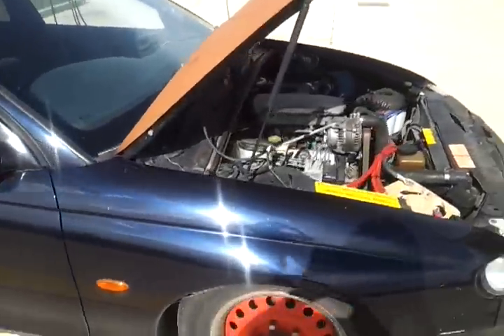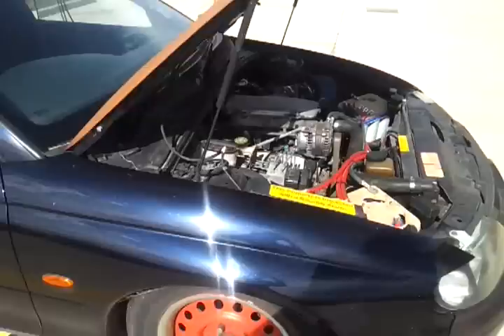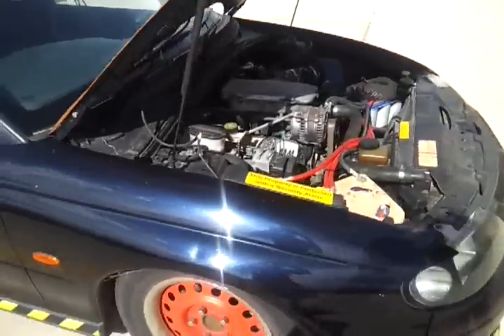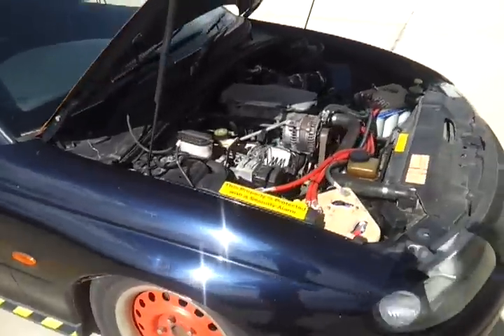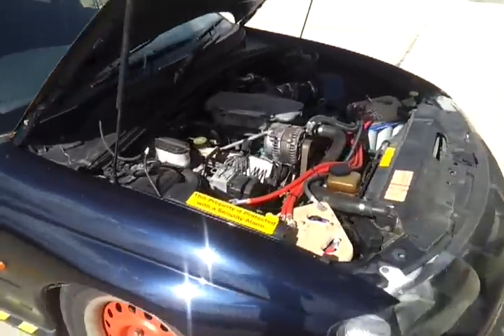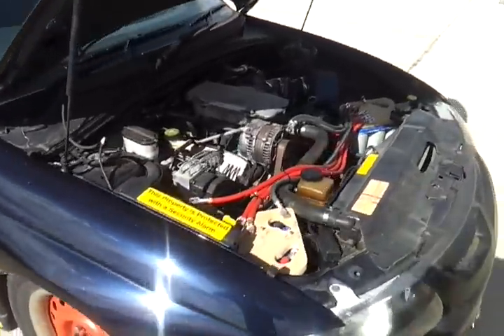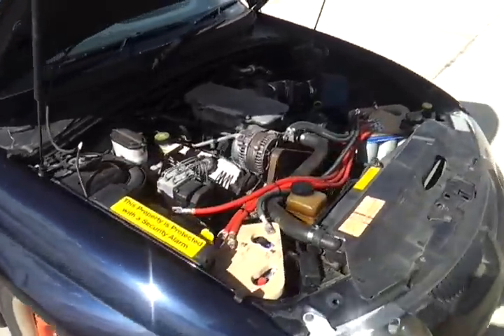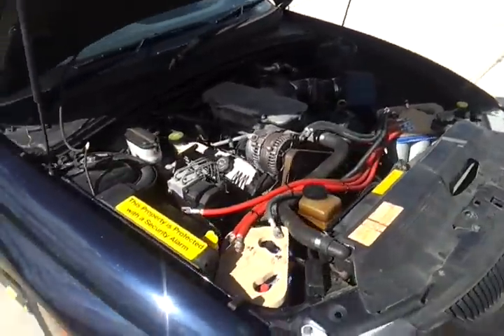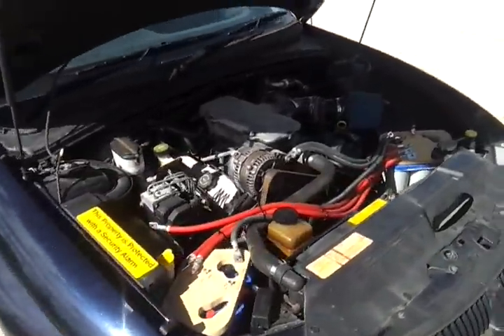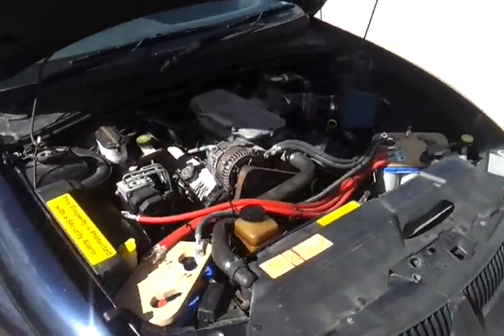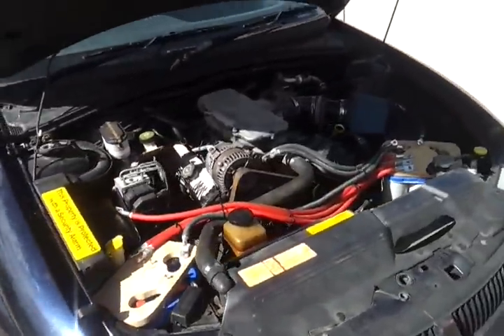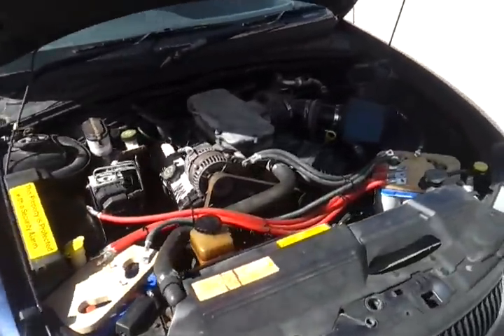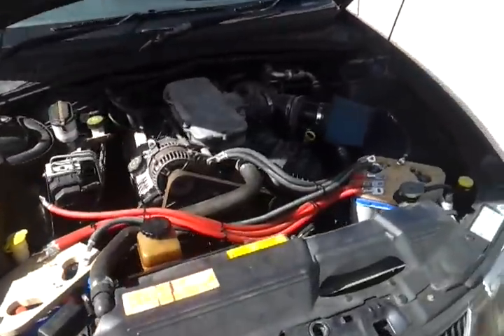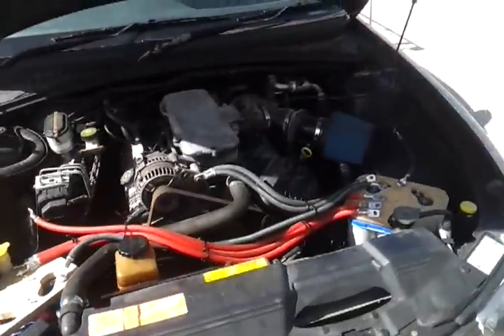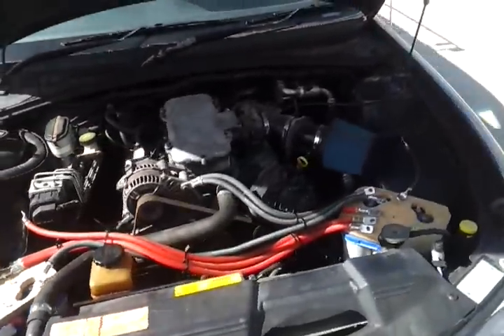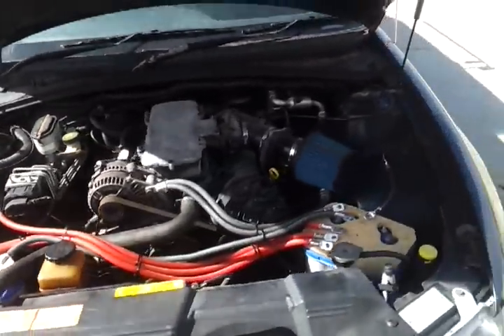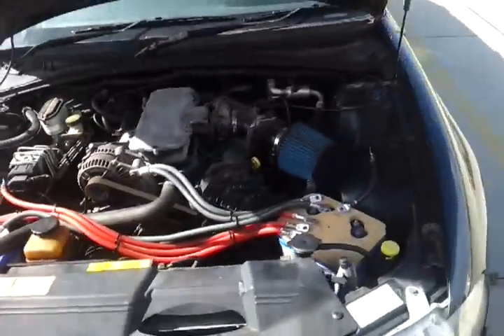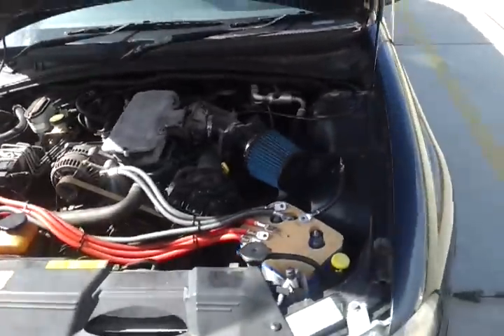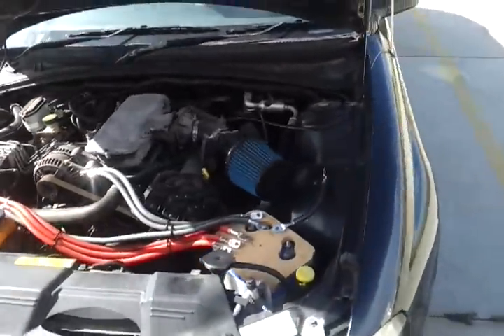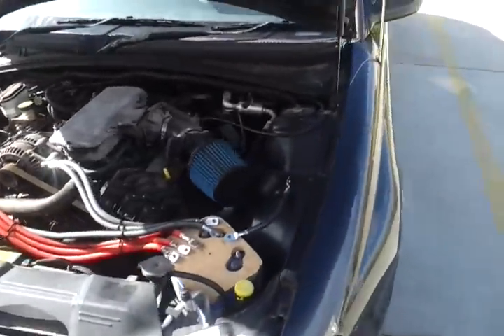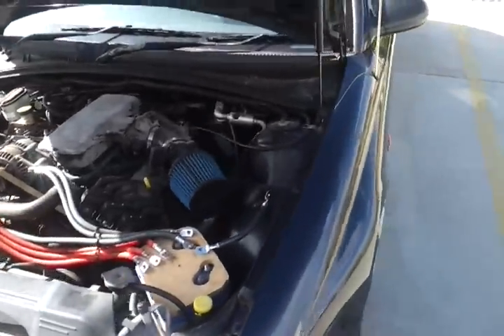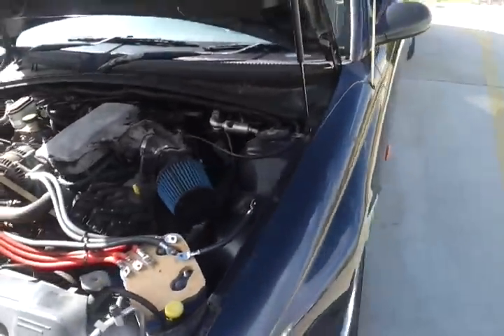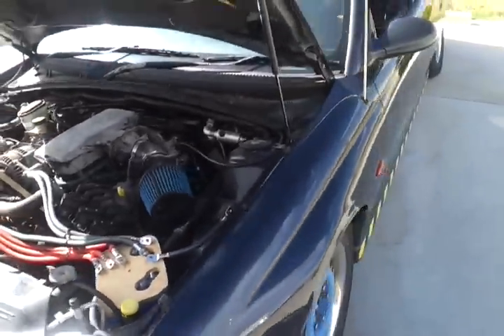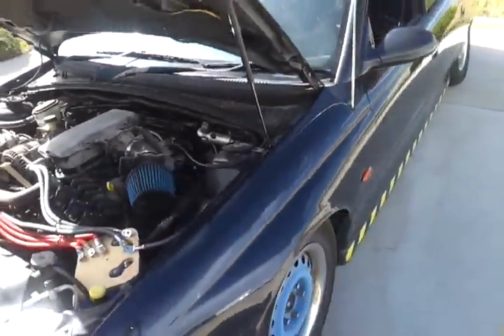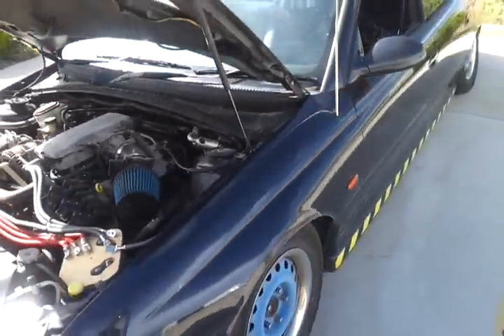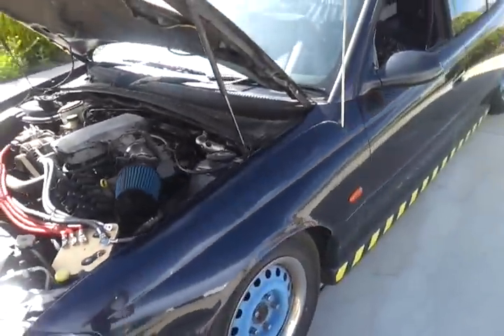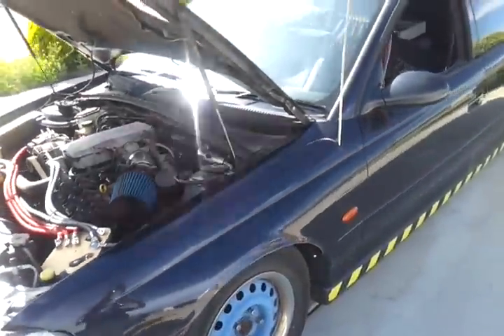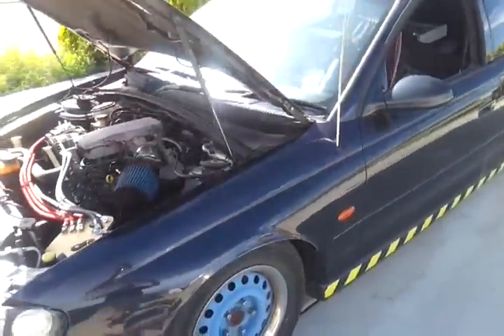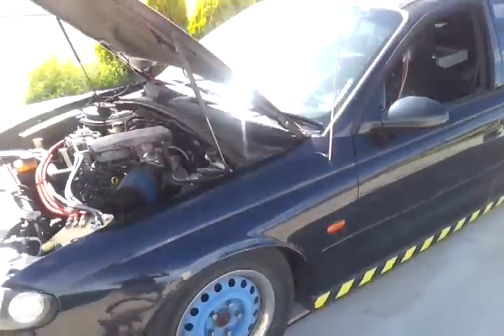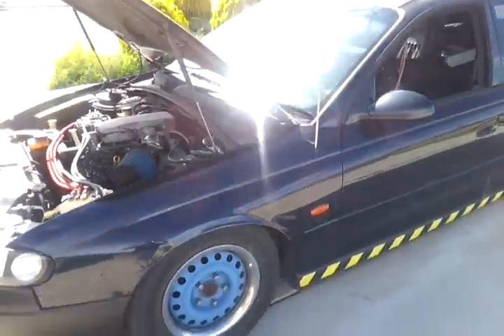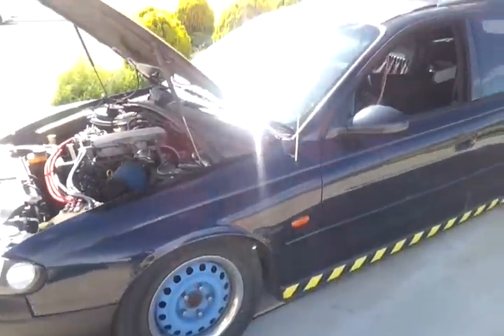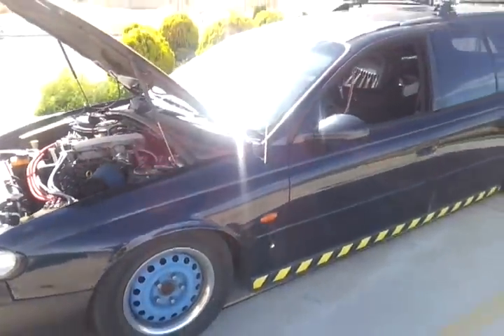Thought I'd give you all an update, seeing as you haven't seen it in a long, long time. That's the bottom door.